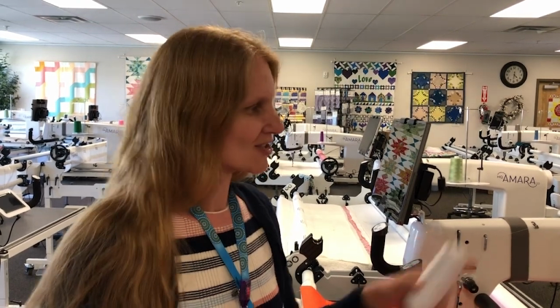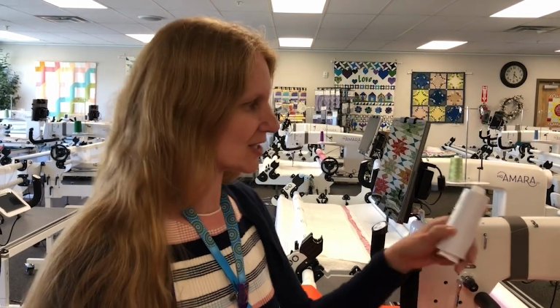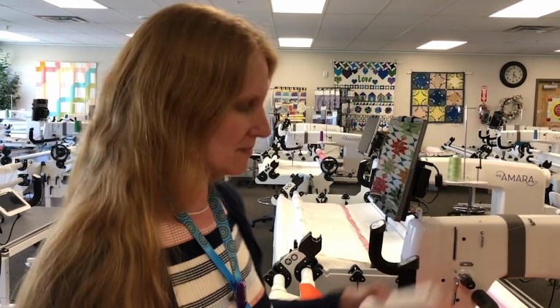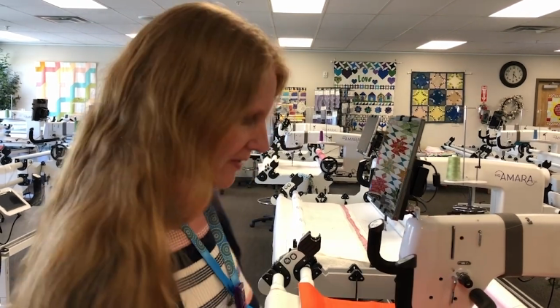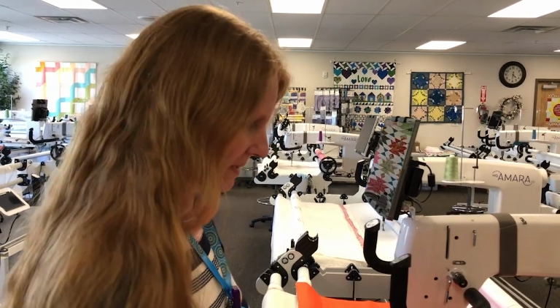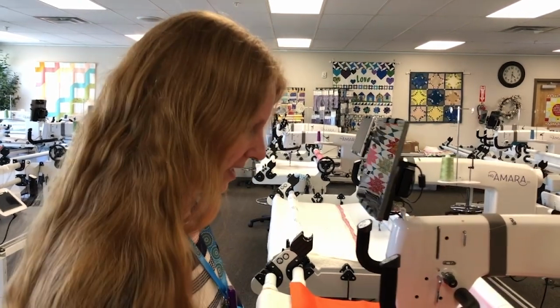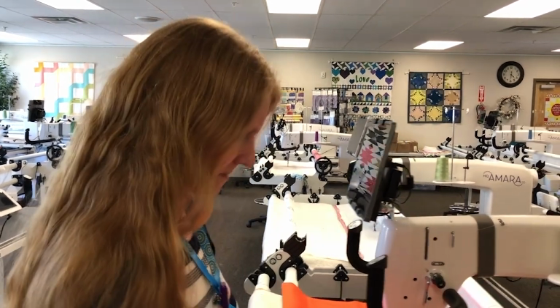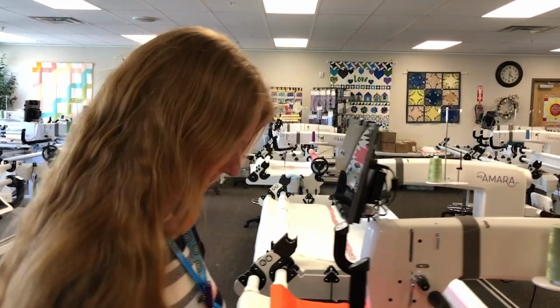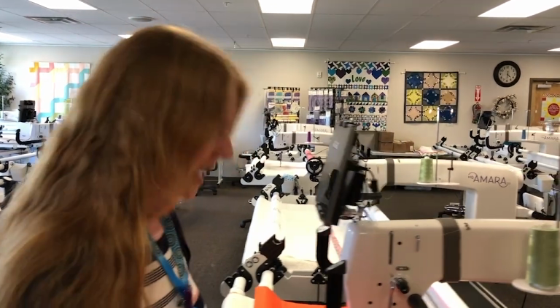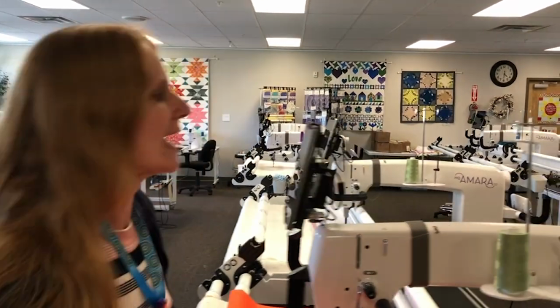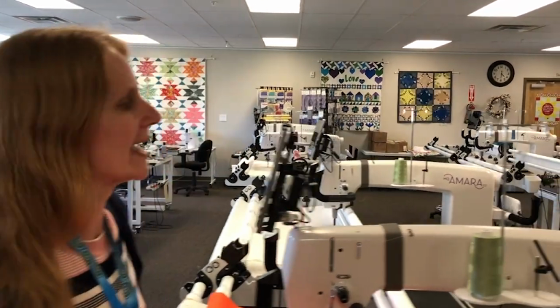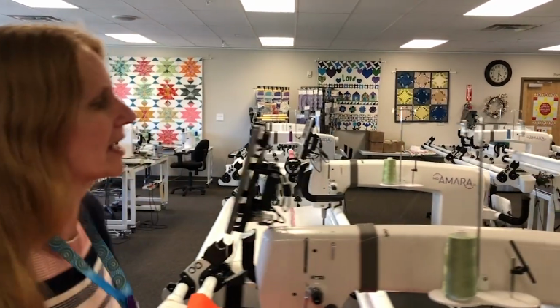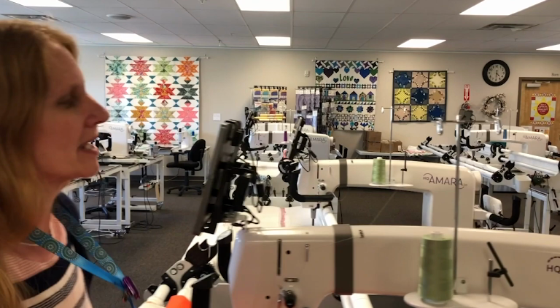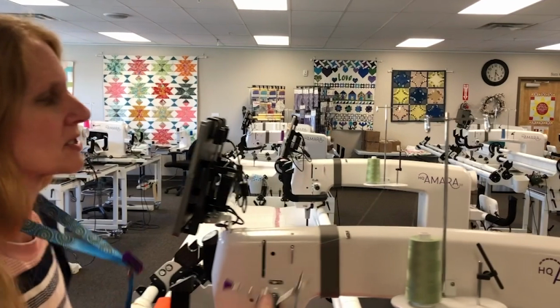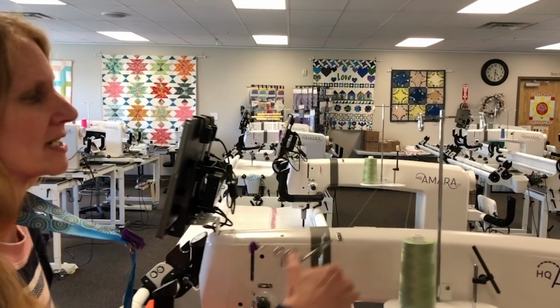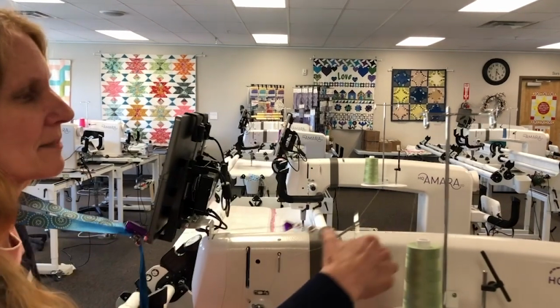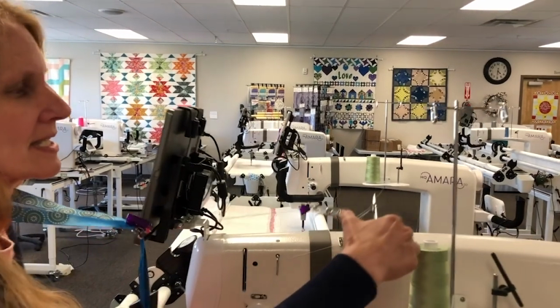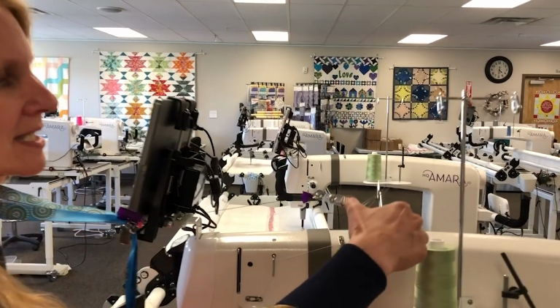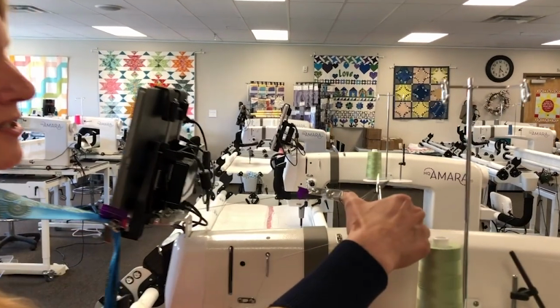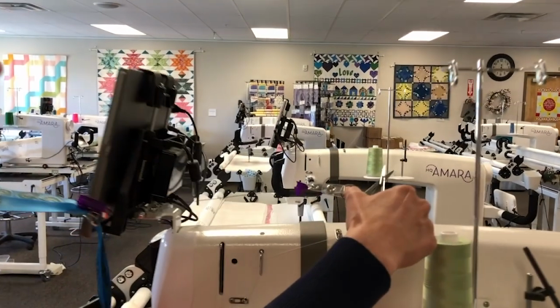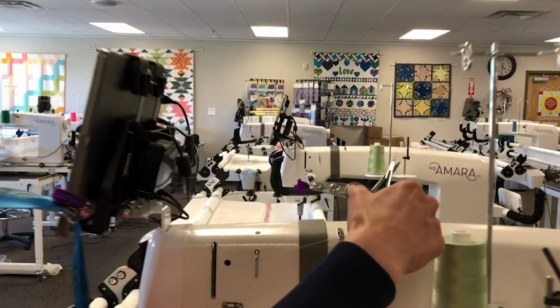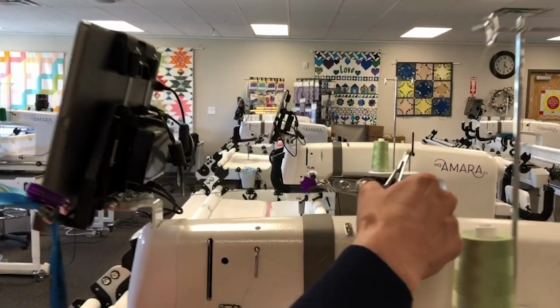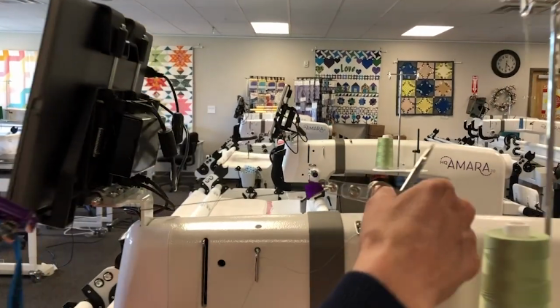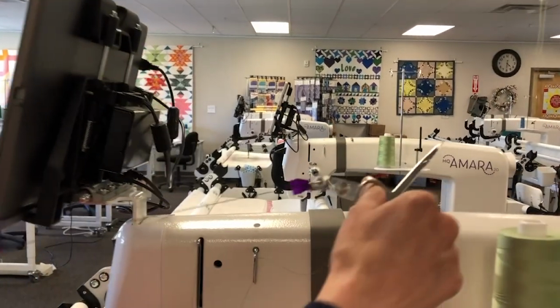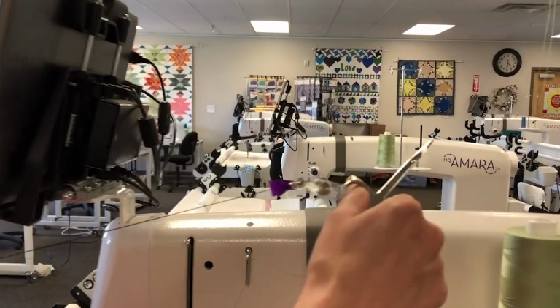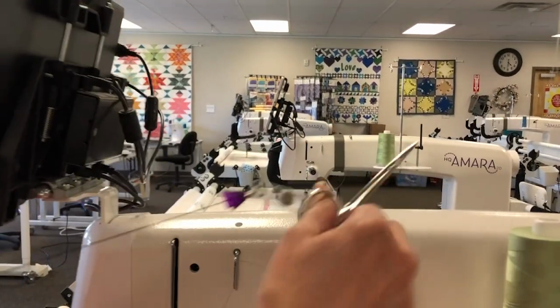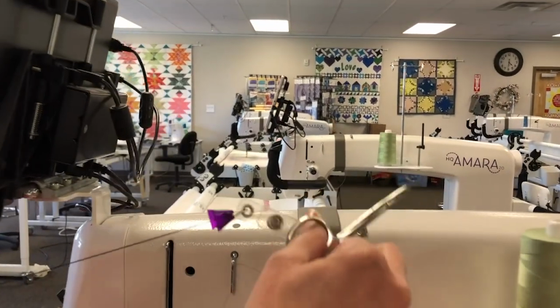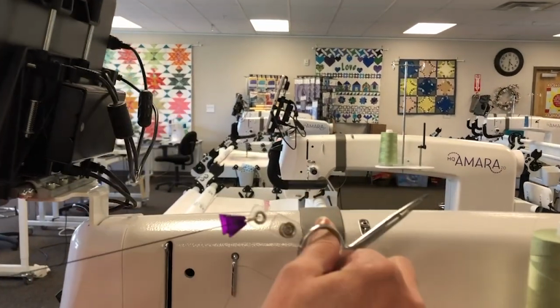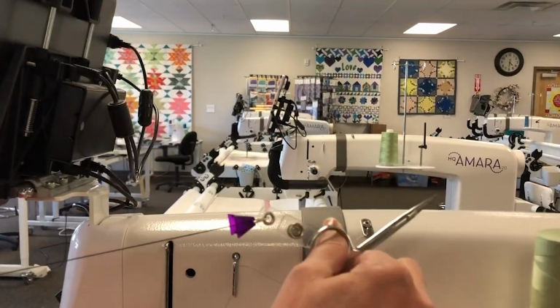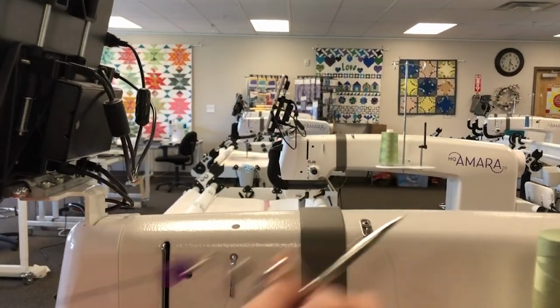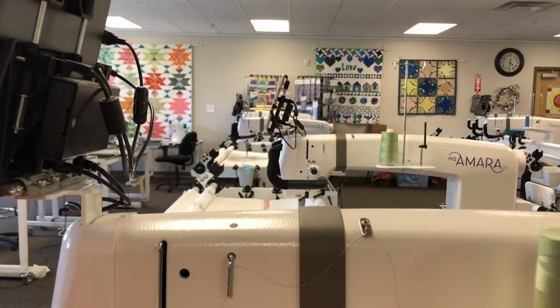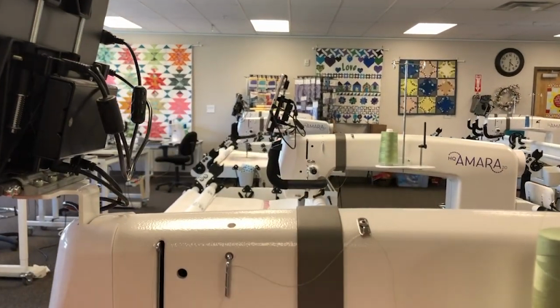So let's move up here, and I am just going to take my scissors and snip my thread.